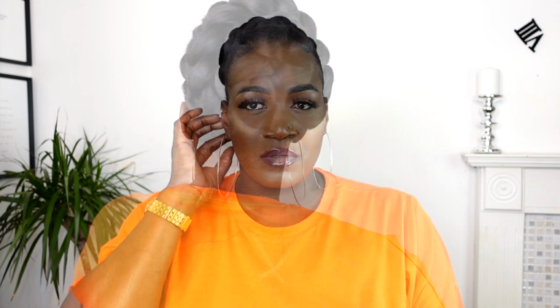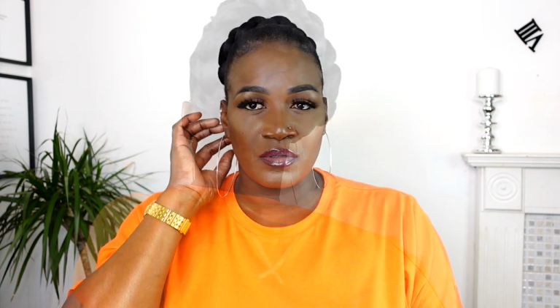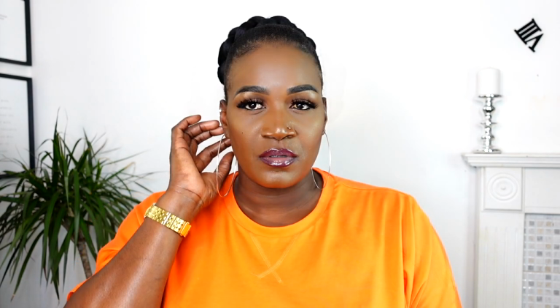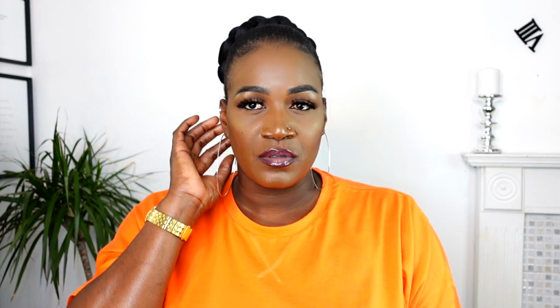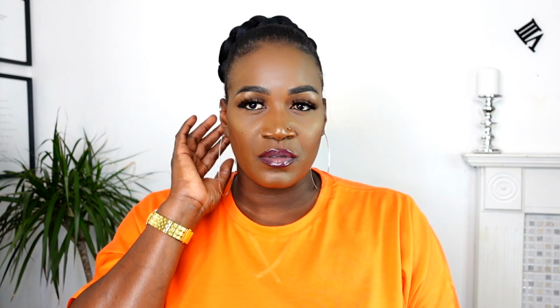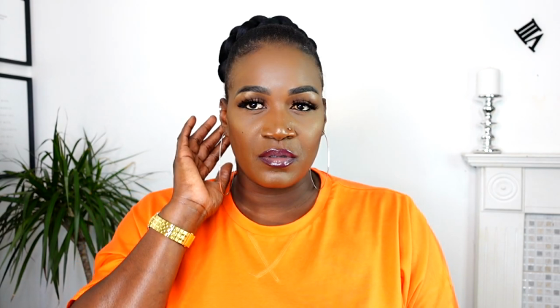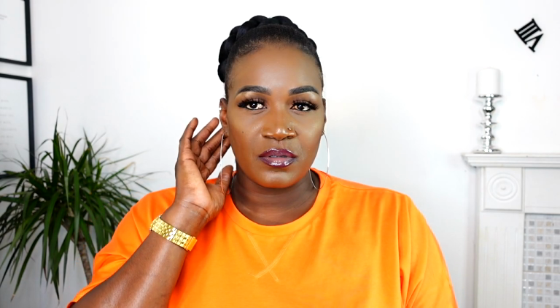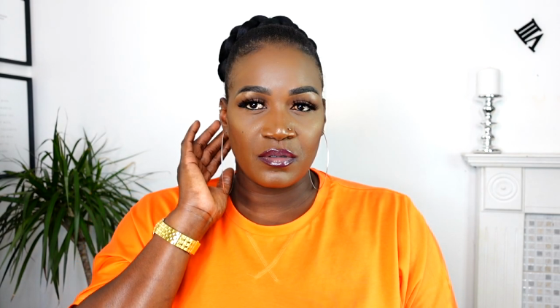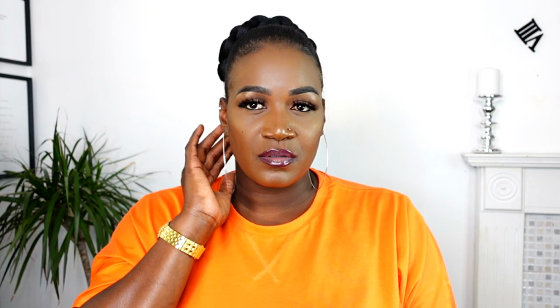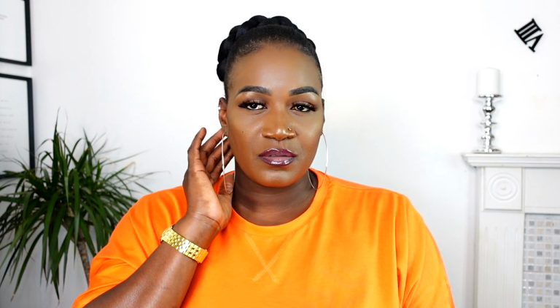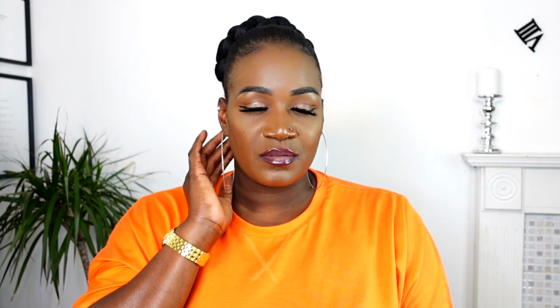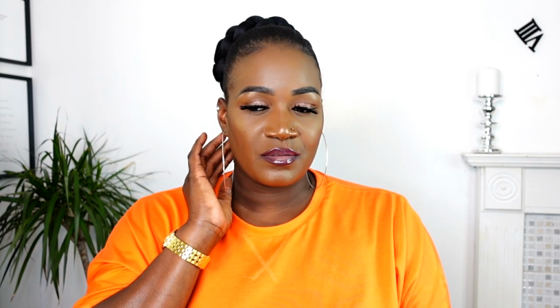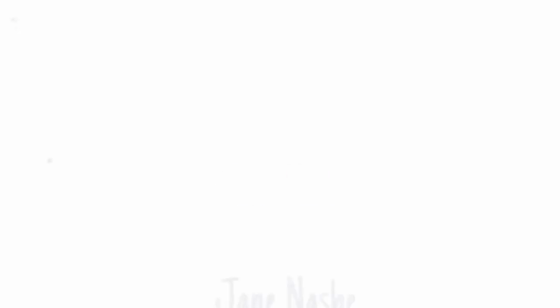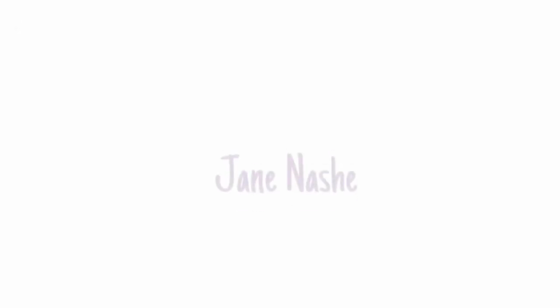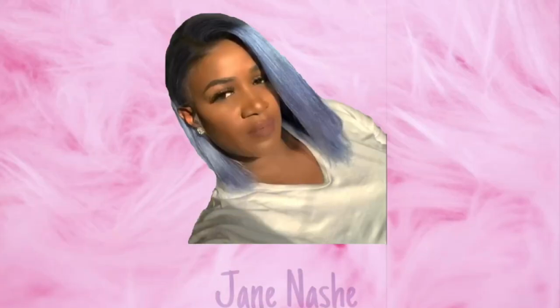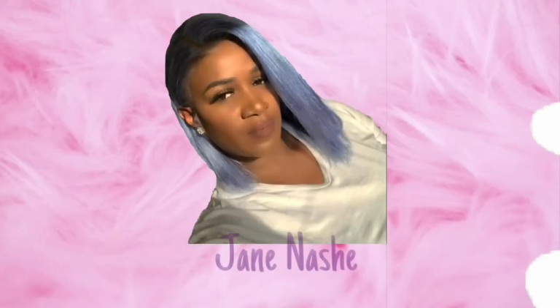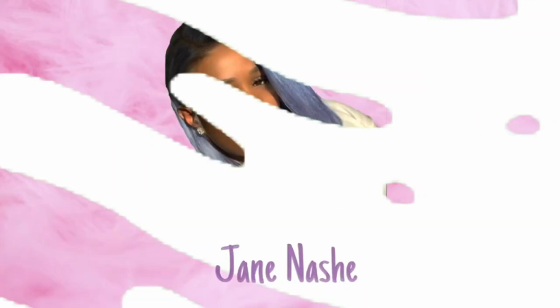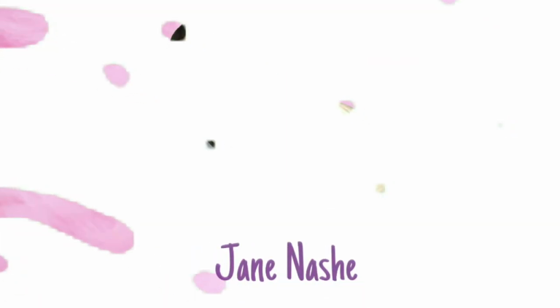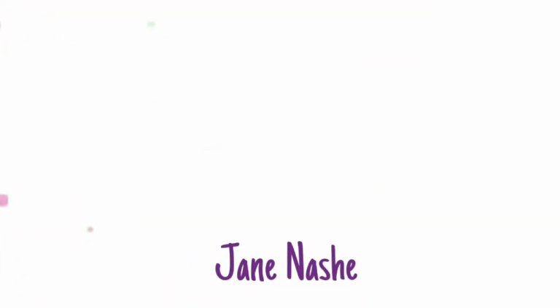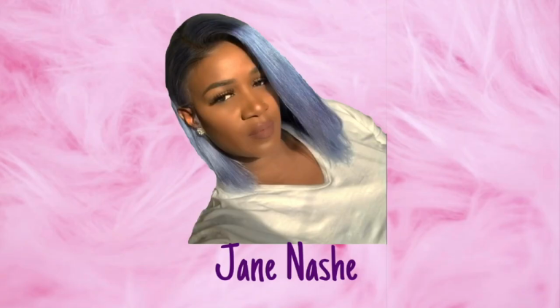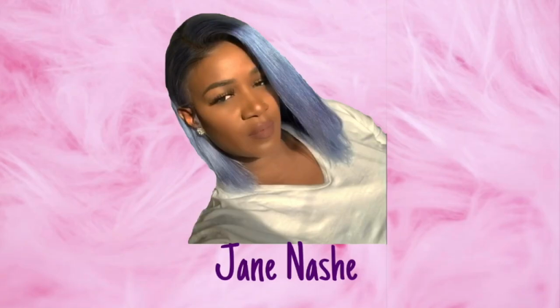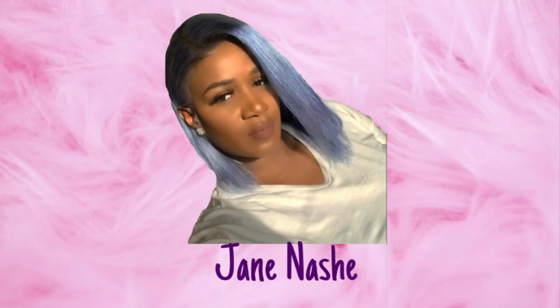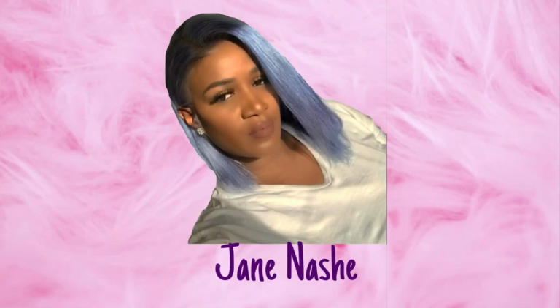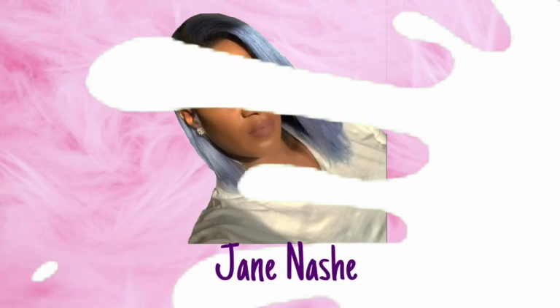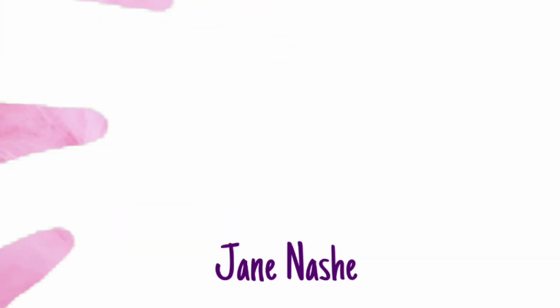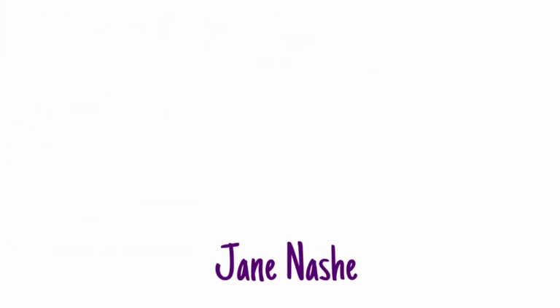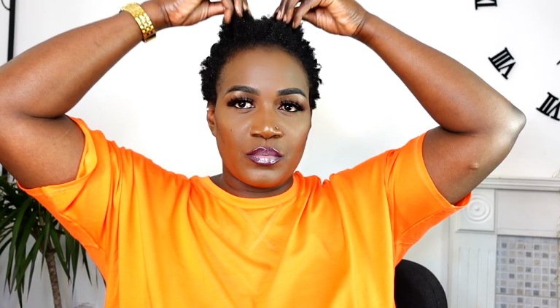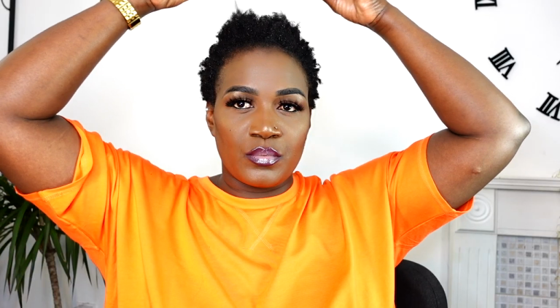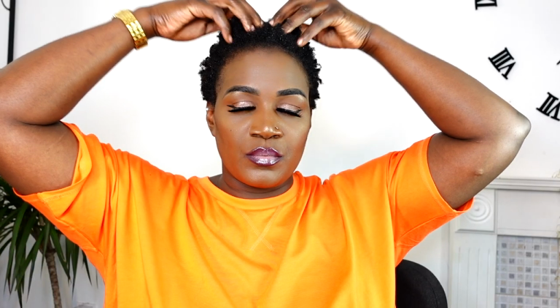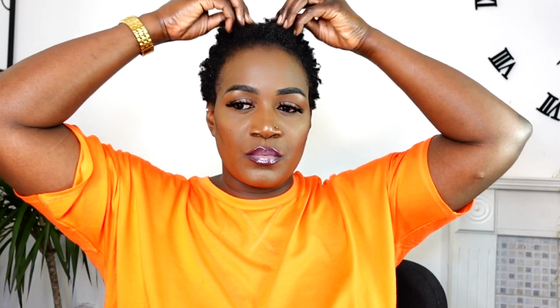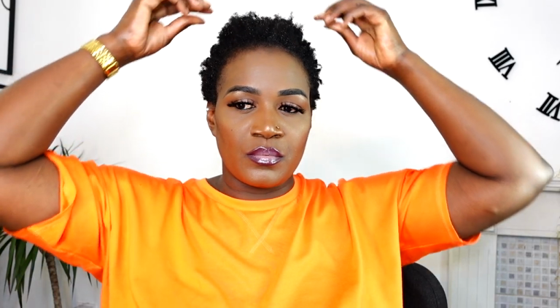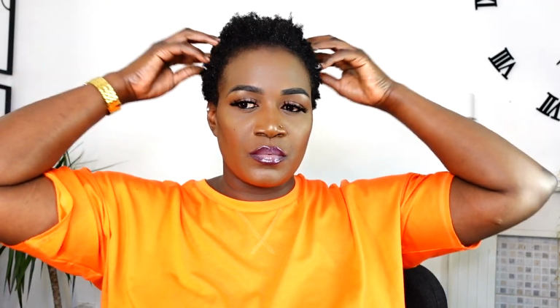Hey guys, welcome back to my channel. I am back with another protective quick updo for you guys.